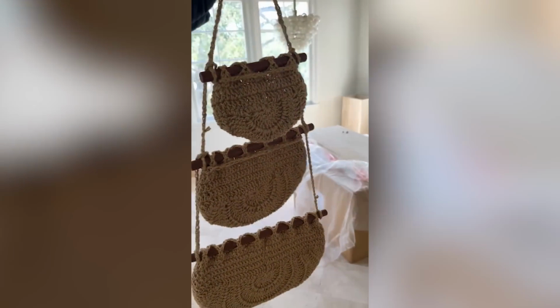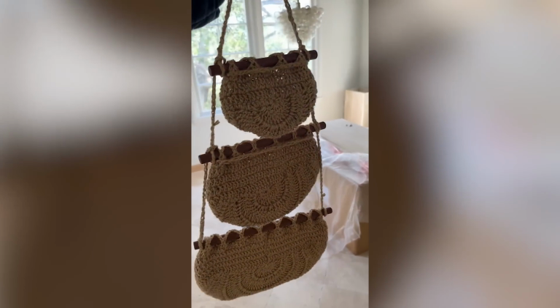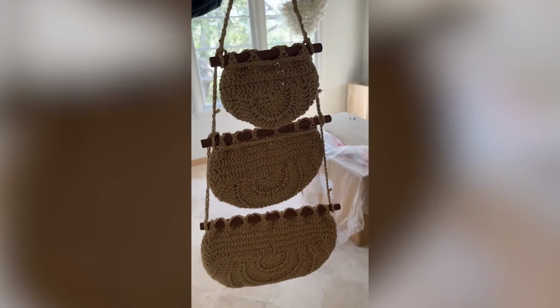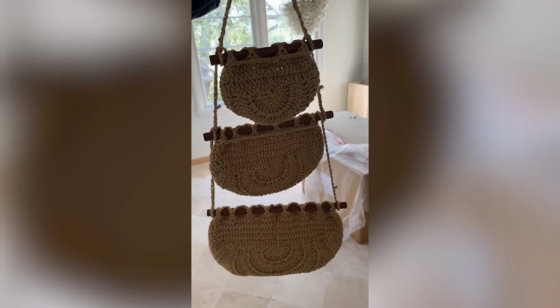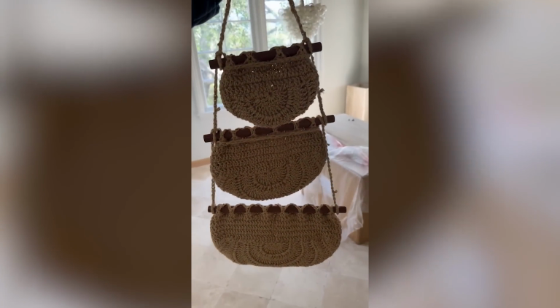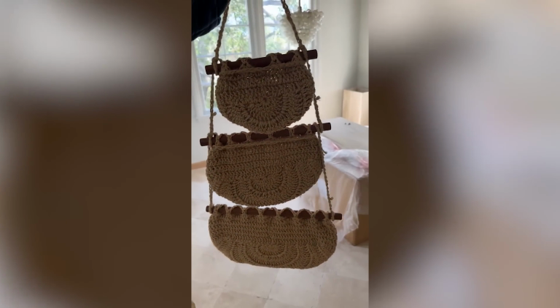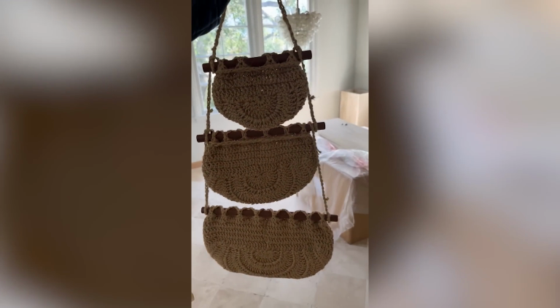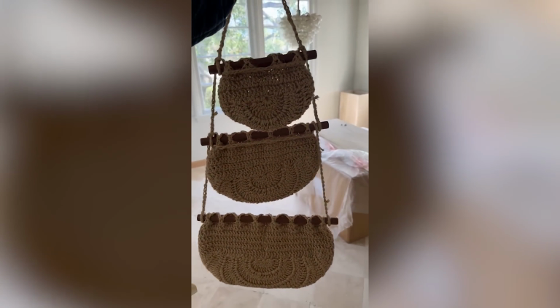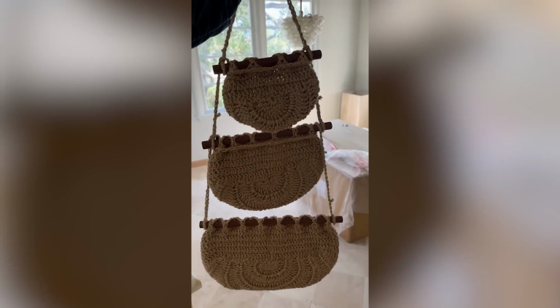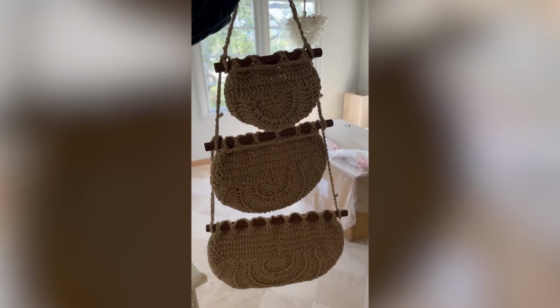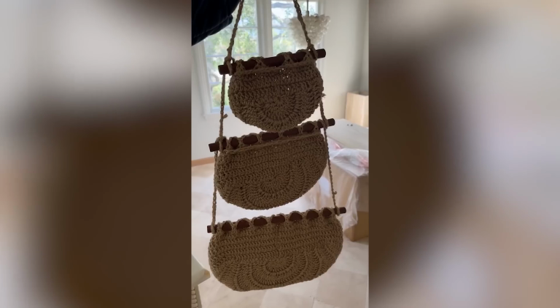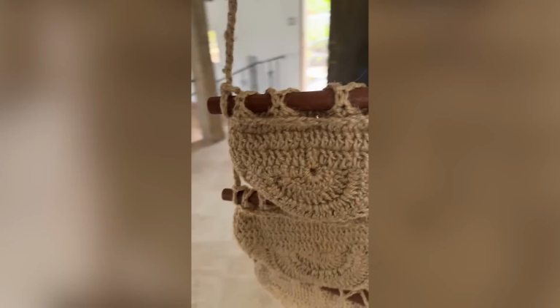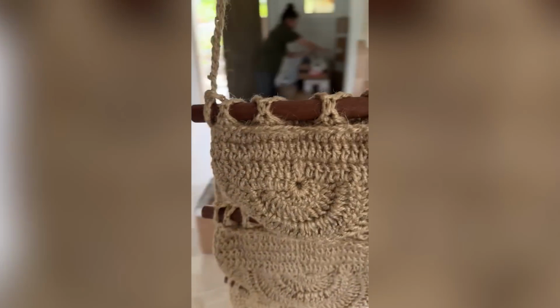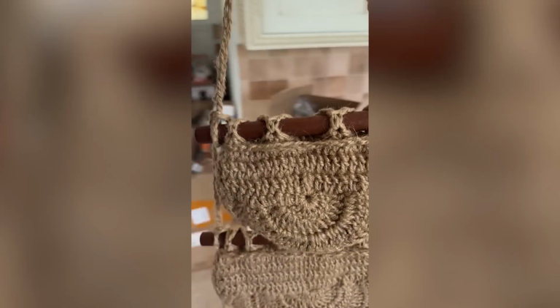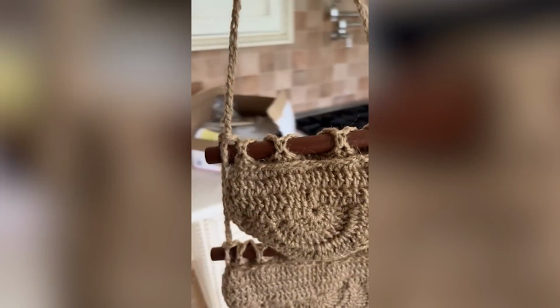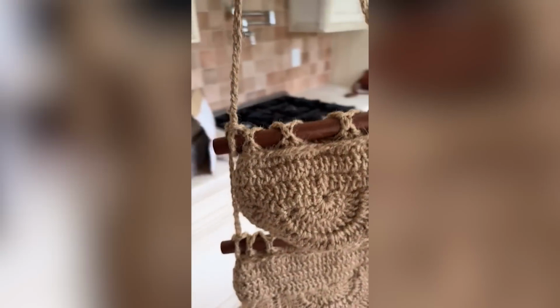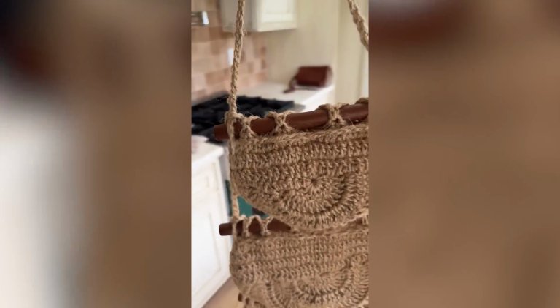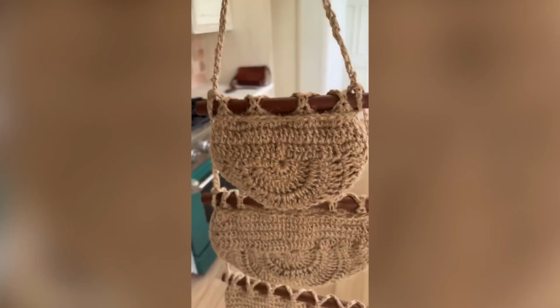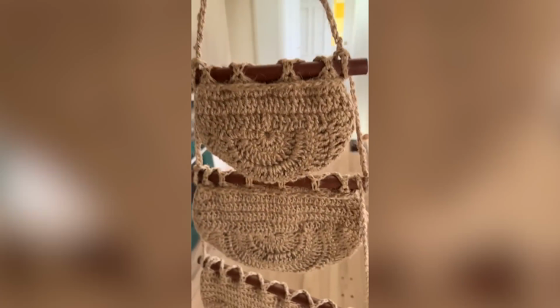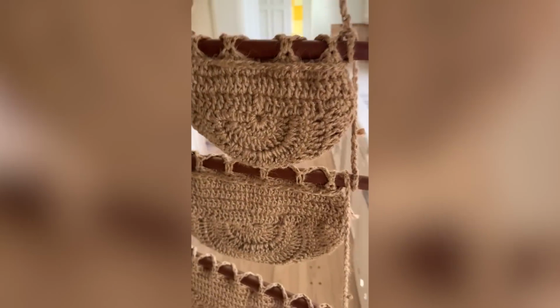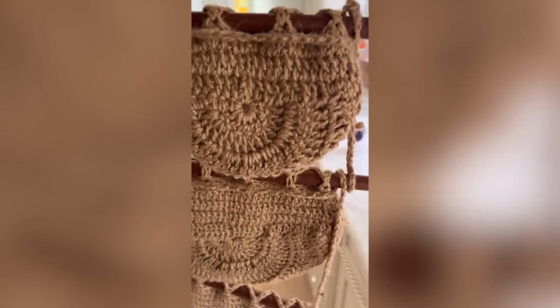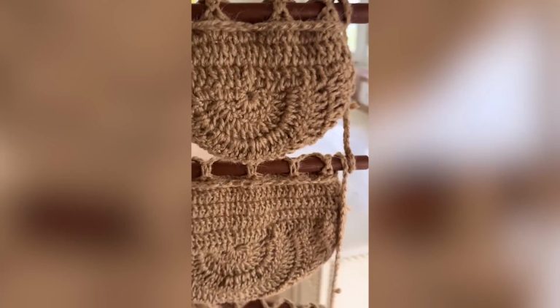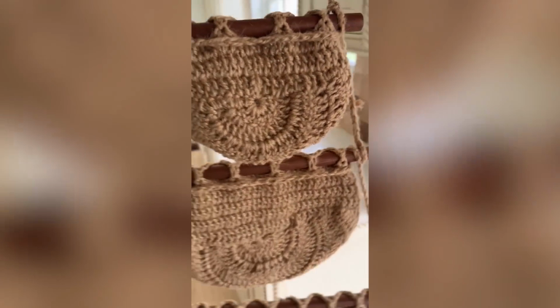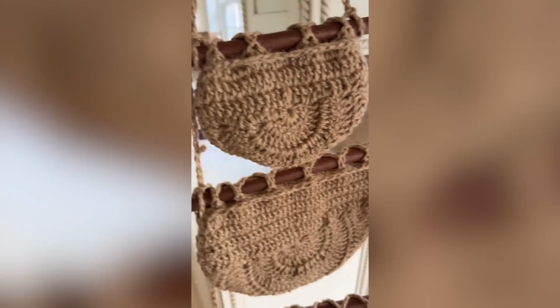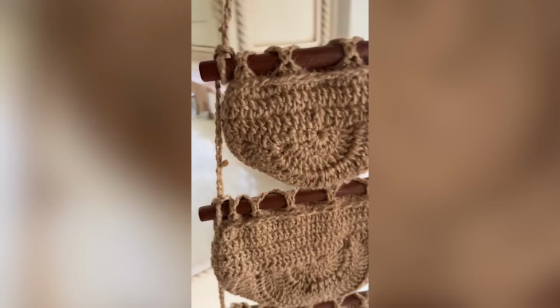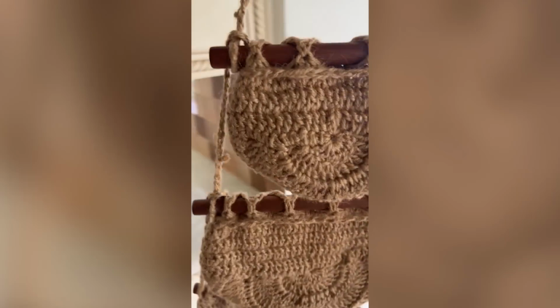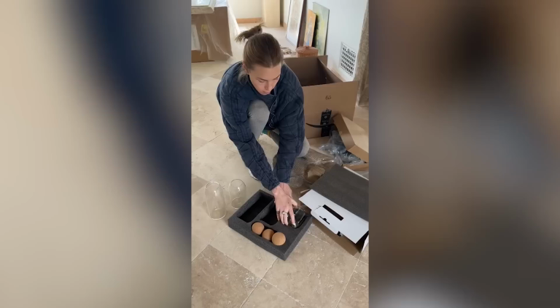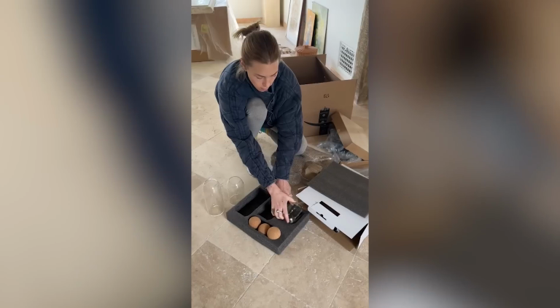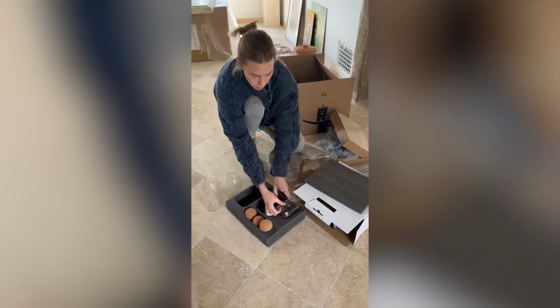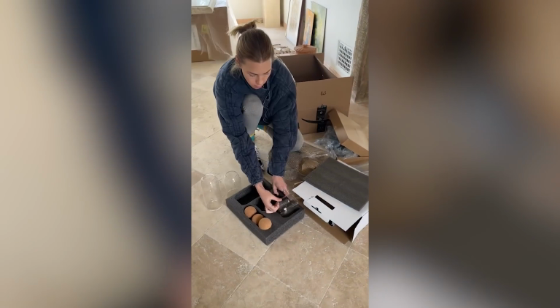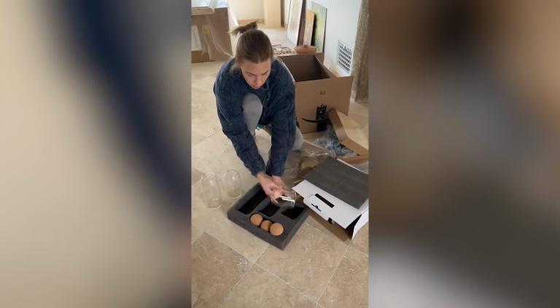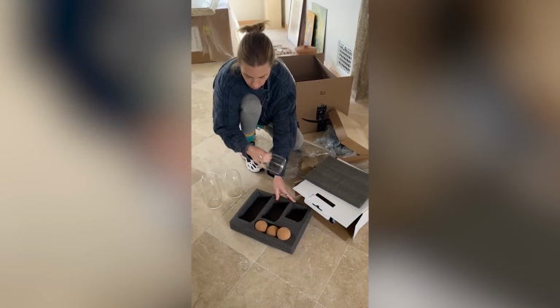So cute, you guys. Our house is going to be so cute. Thank you. Let's go.